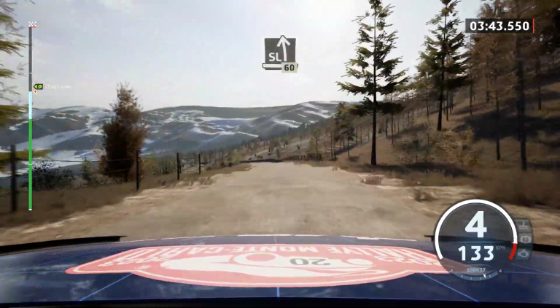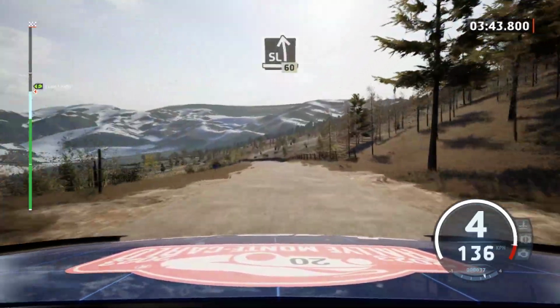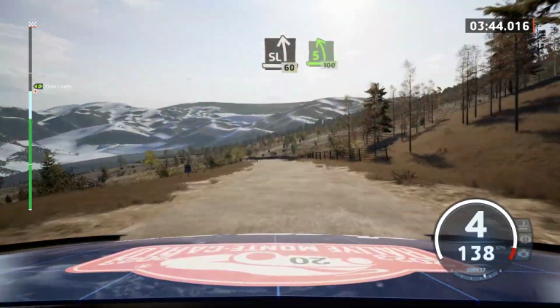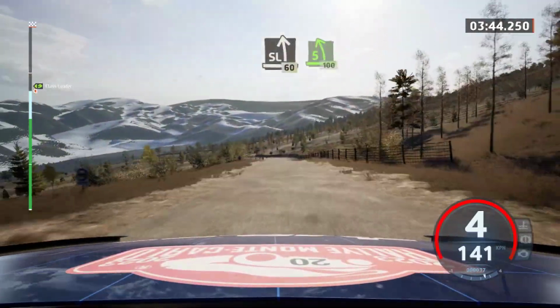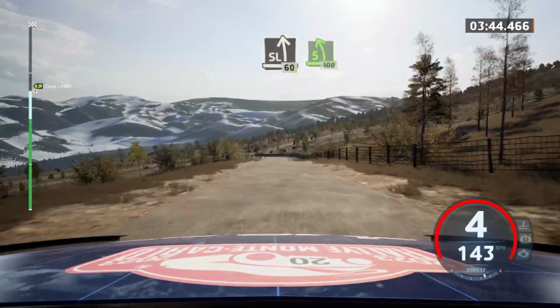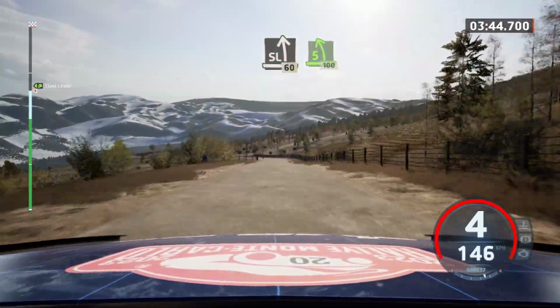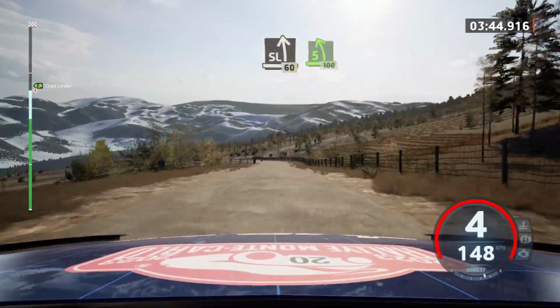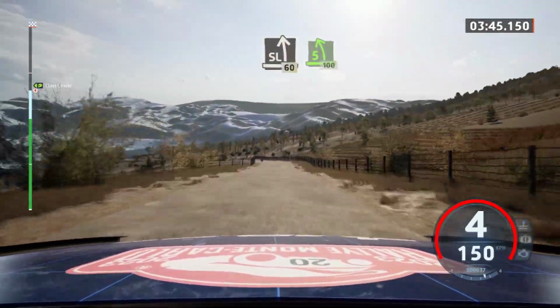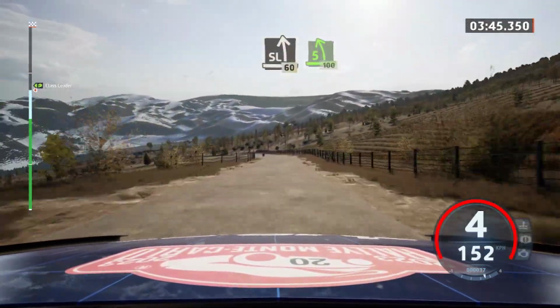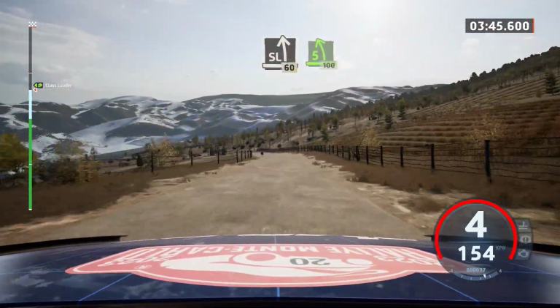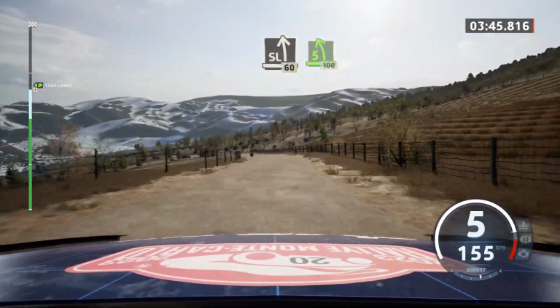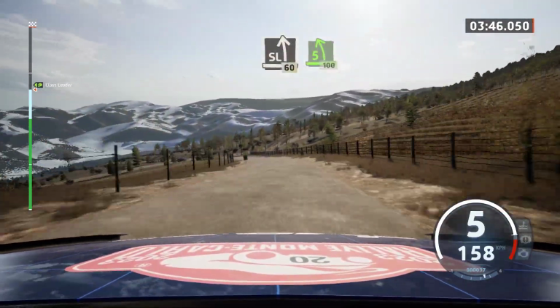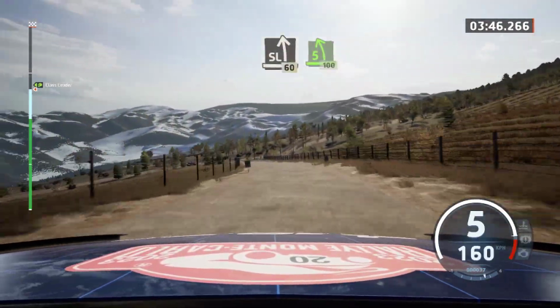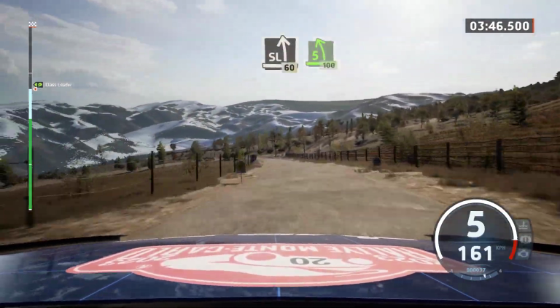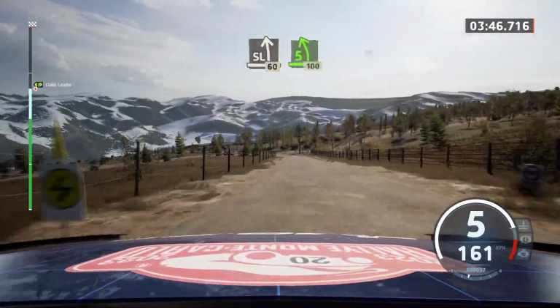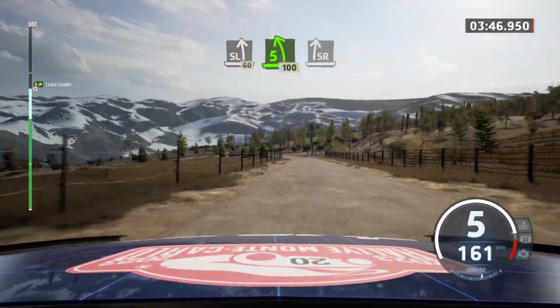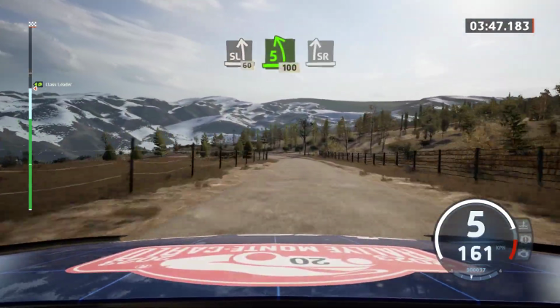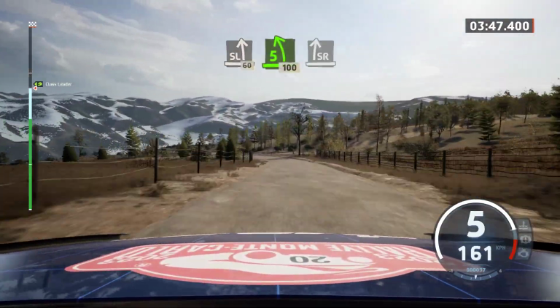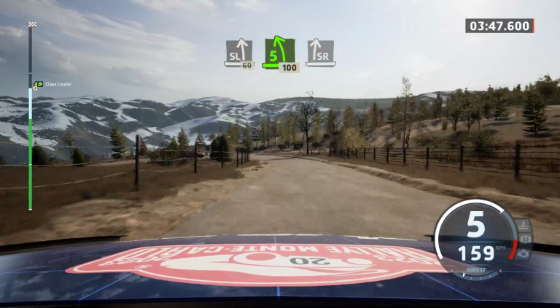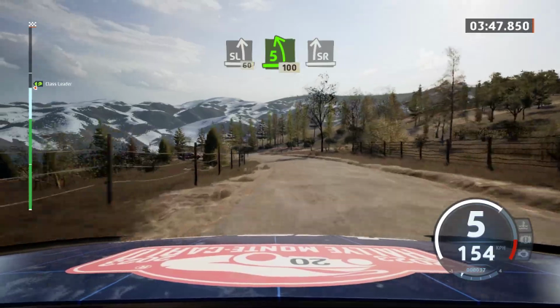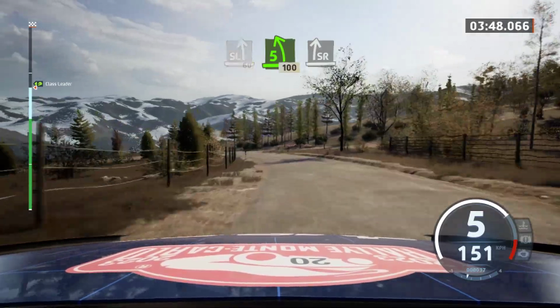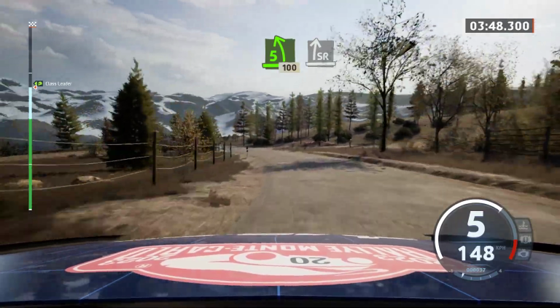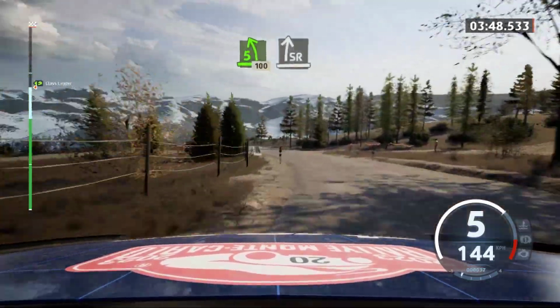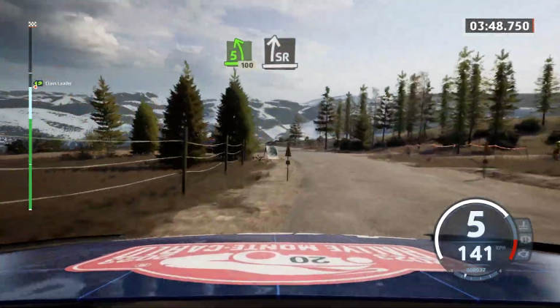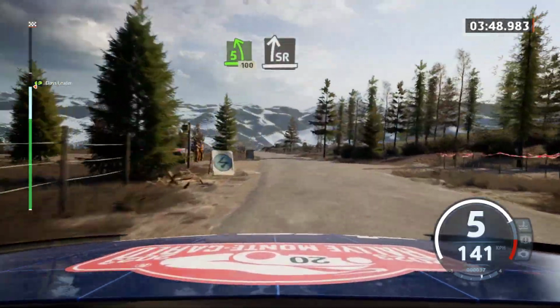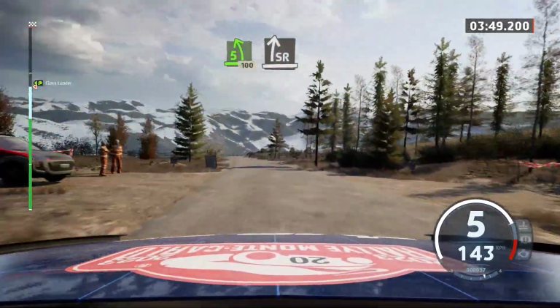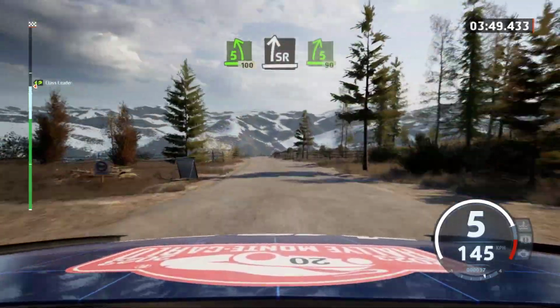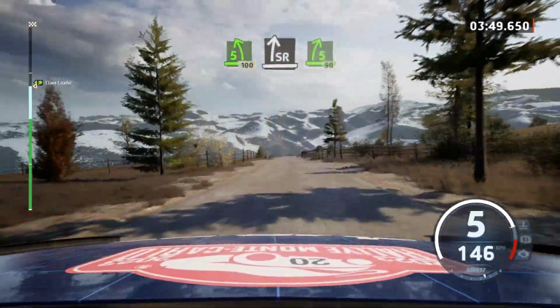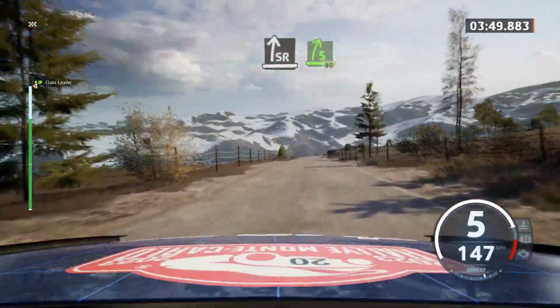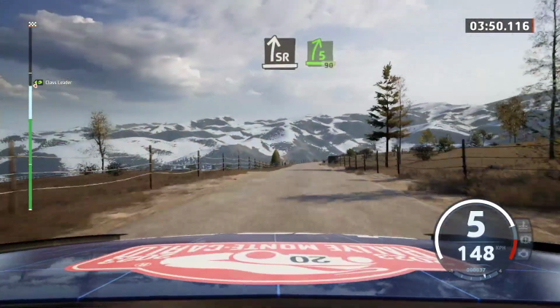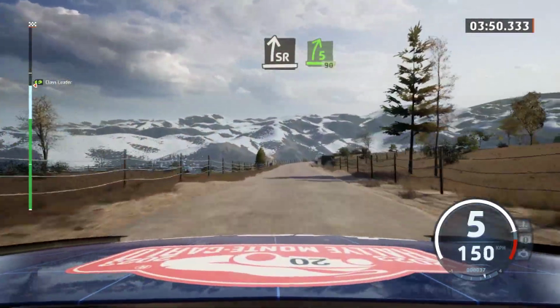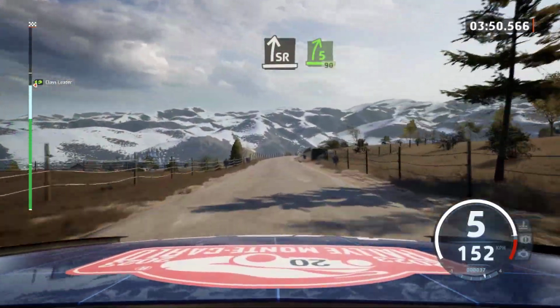Slight left, 60. 5 left, 100. Slight right, tightens, 5, 90.